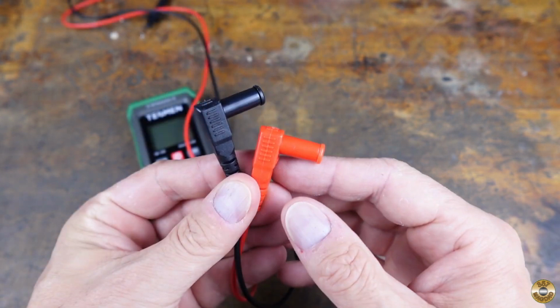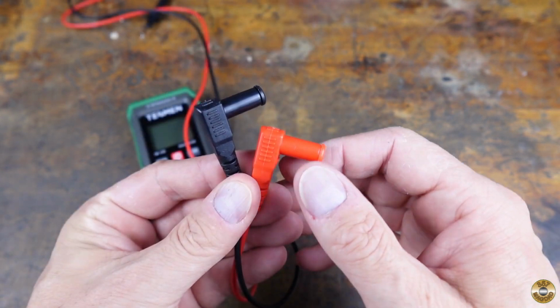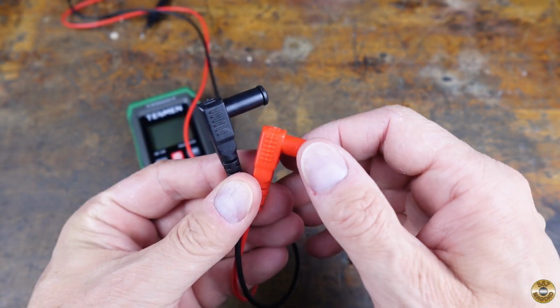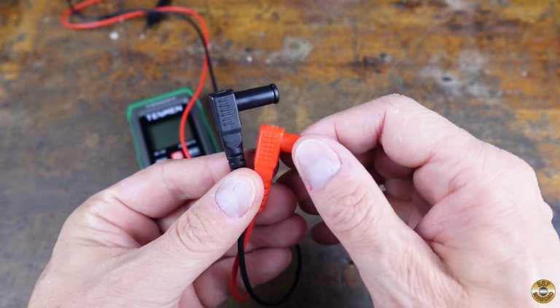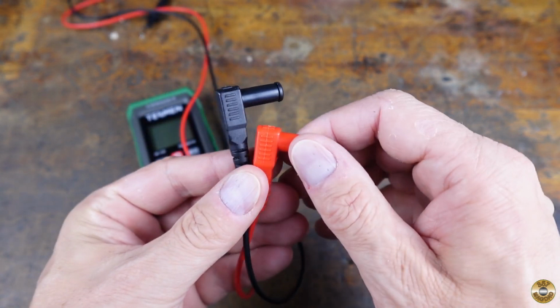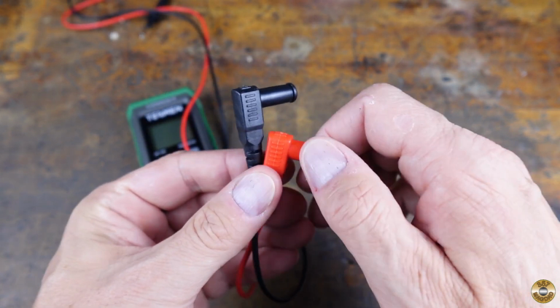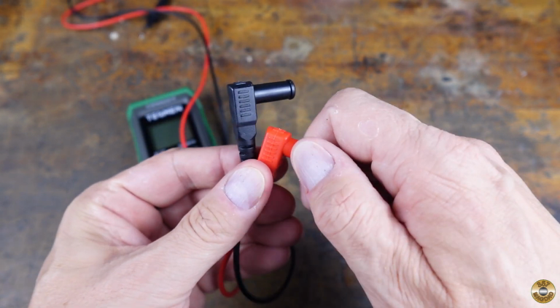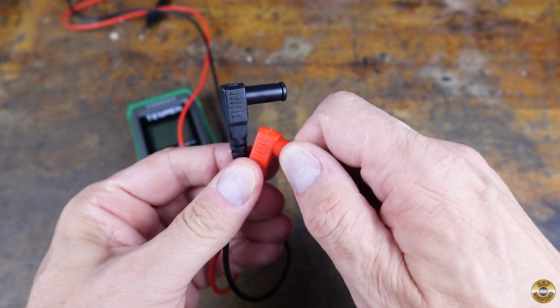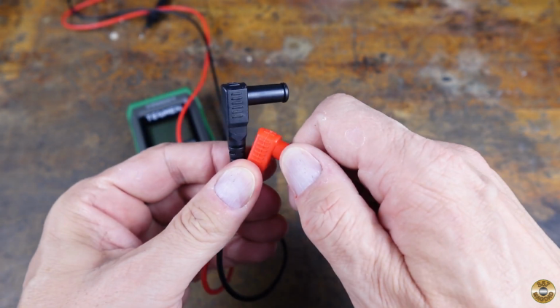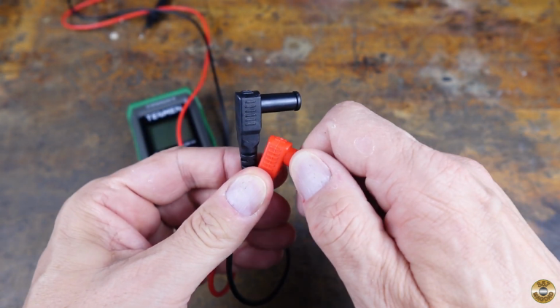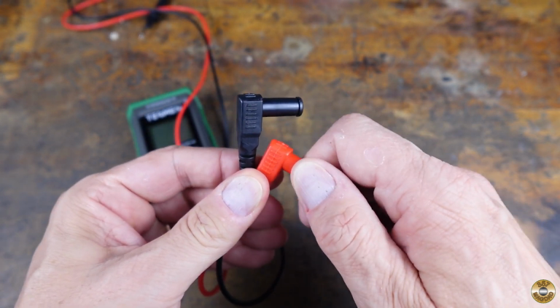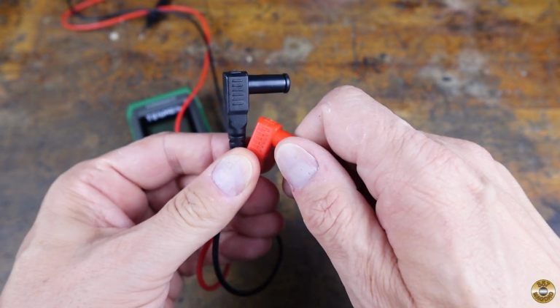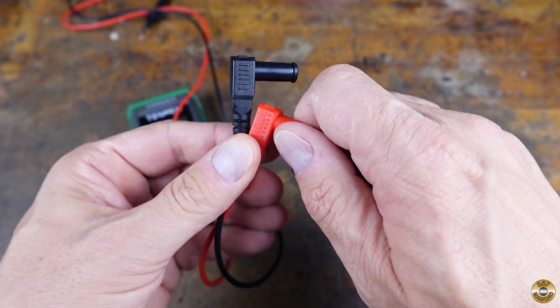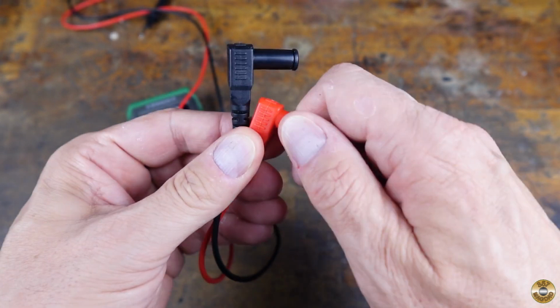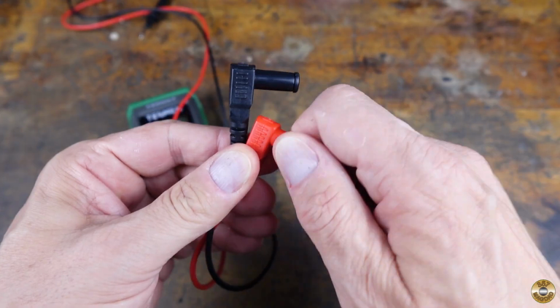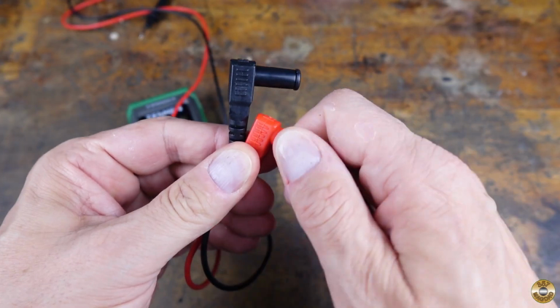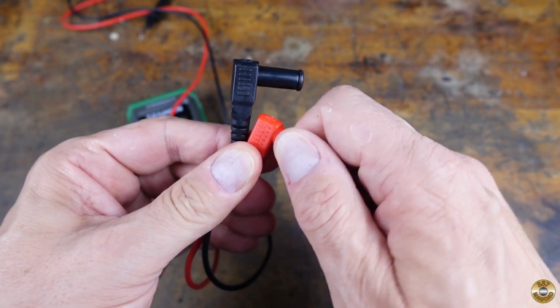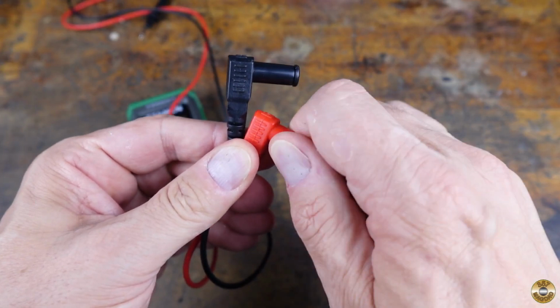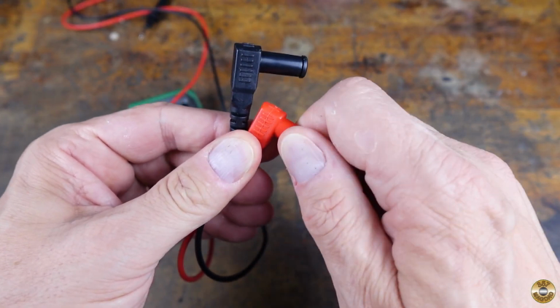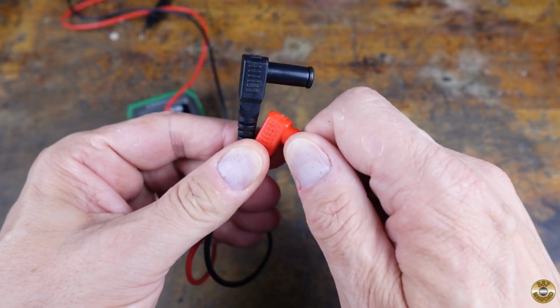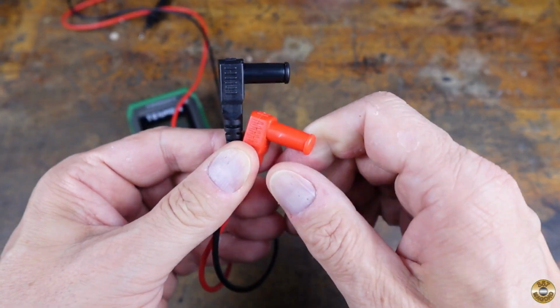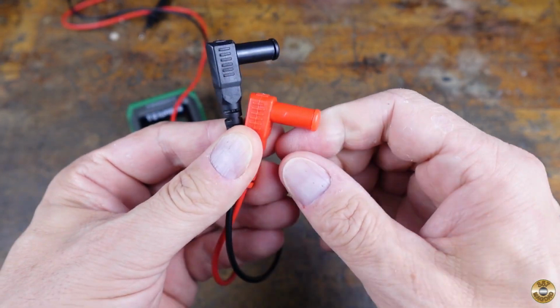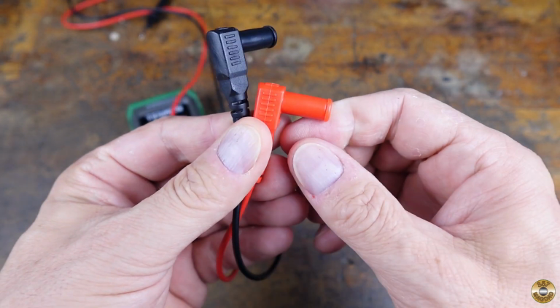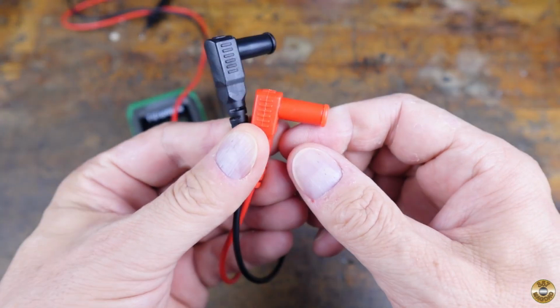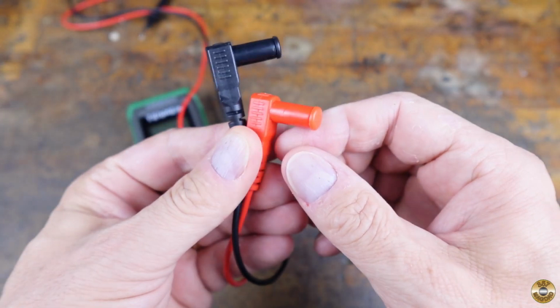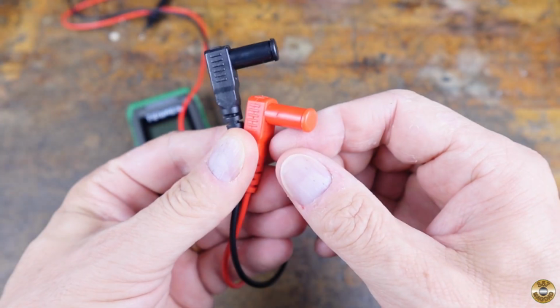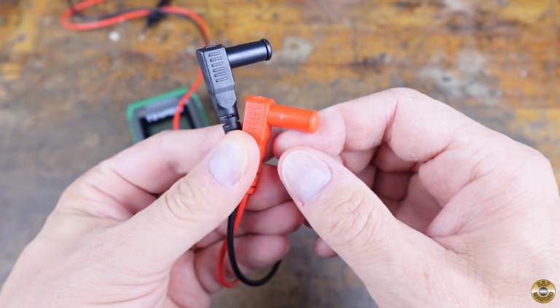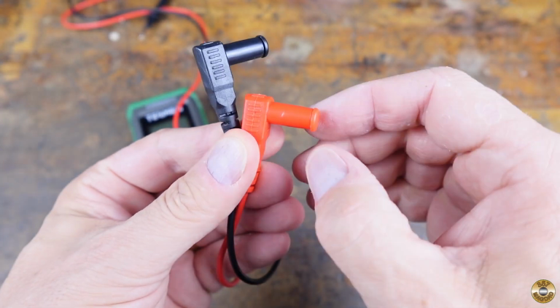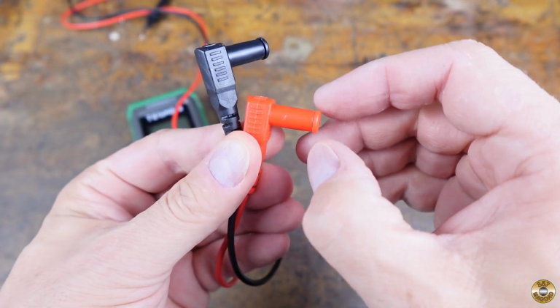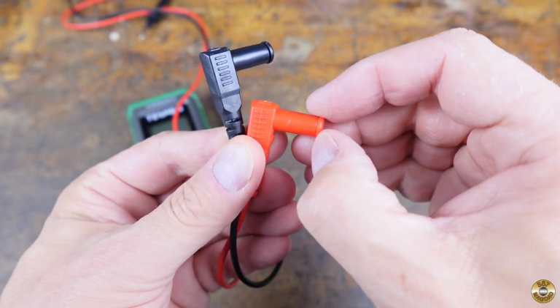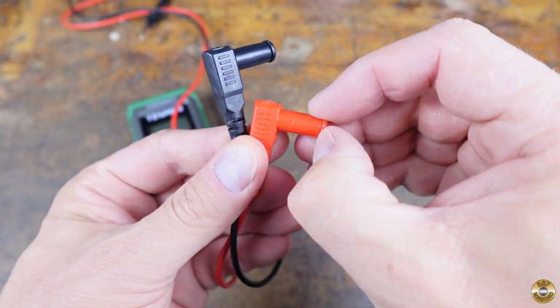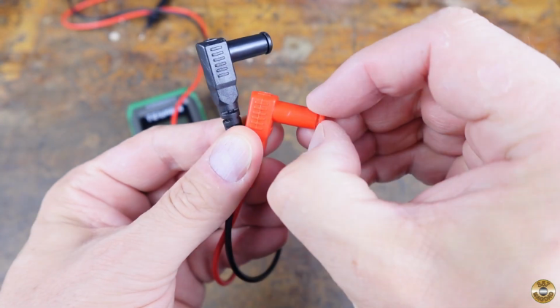I also struggled for a moment with the test leads. I was trying to pull off the barrel section, not the little cap.